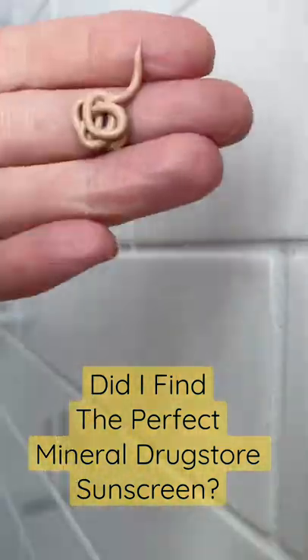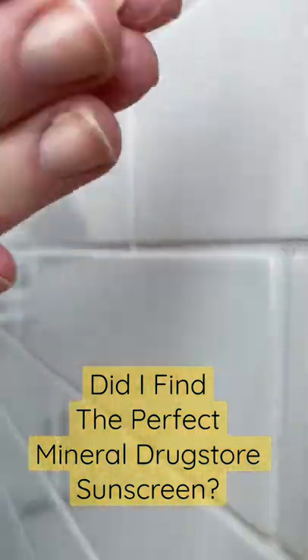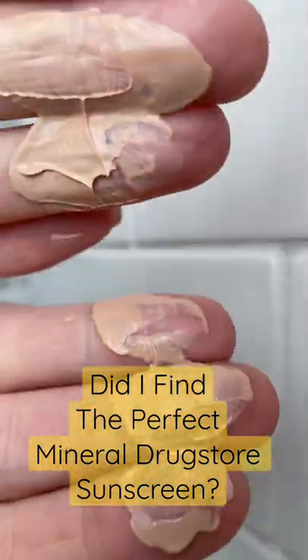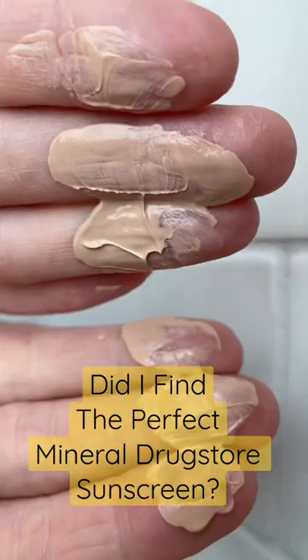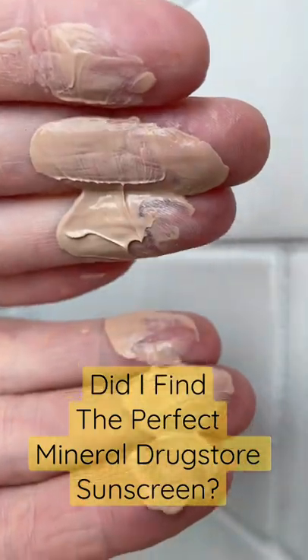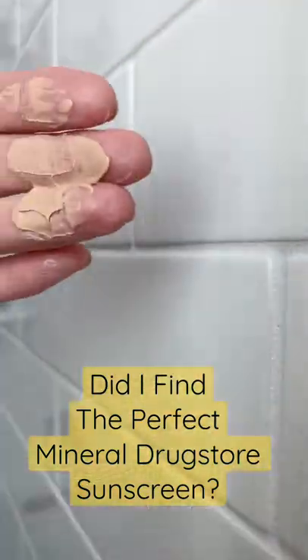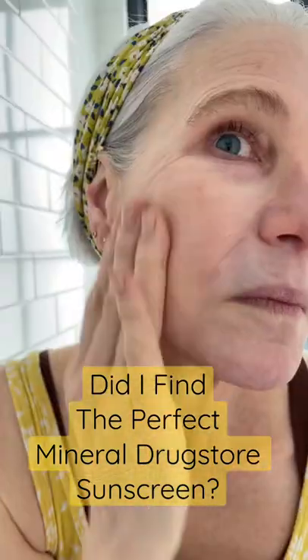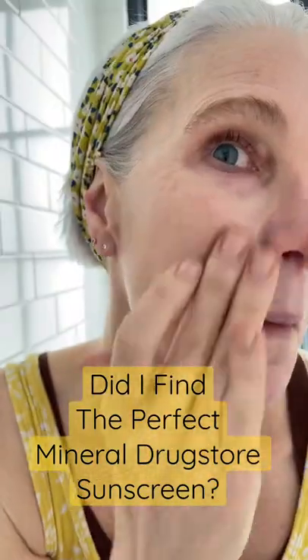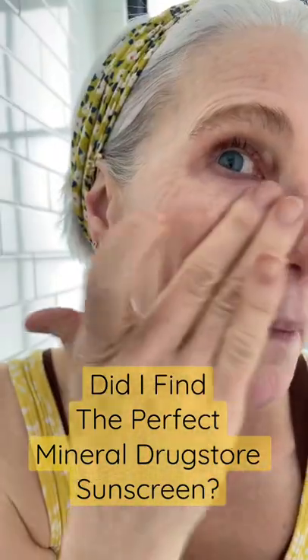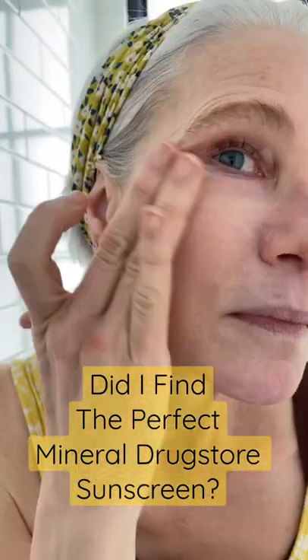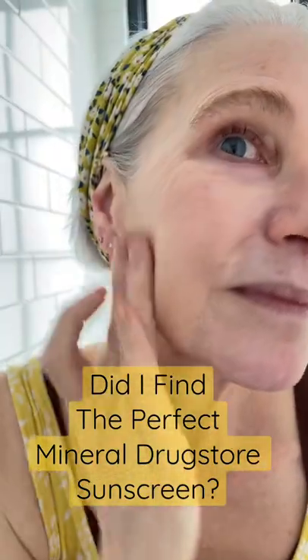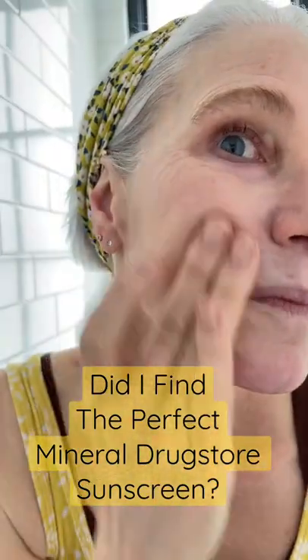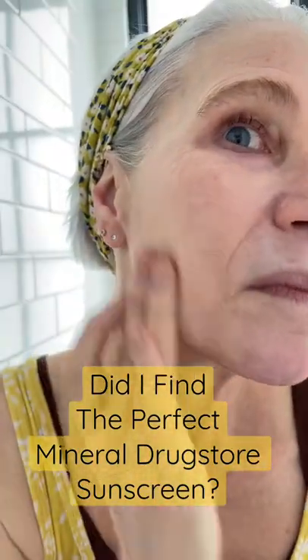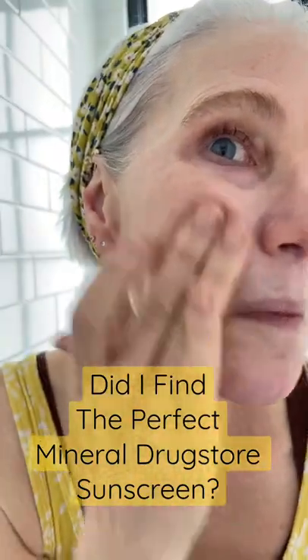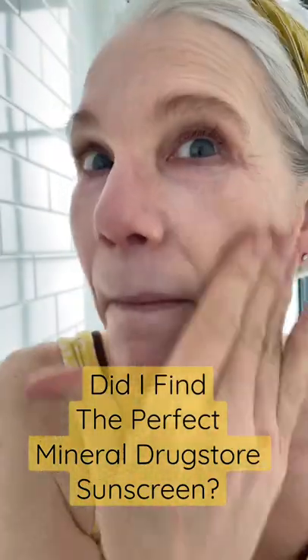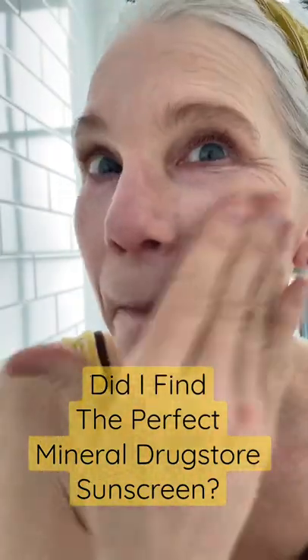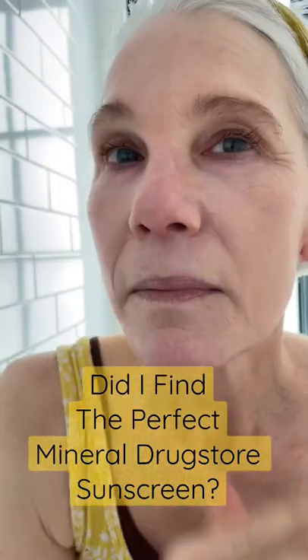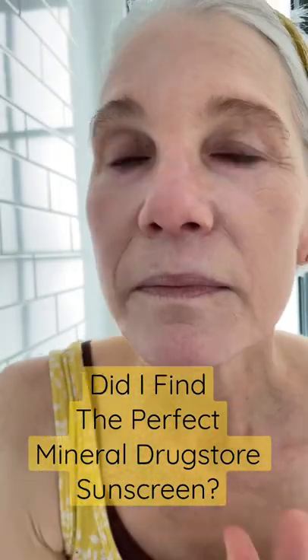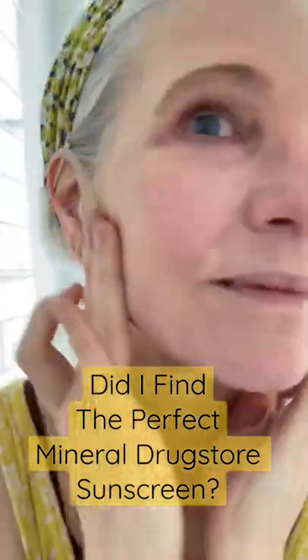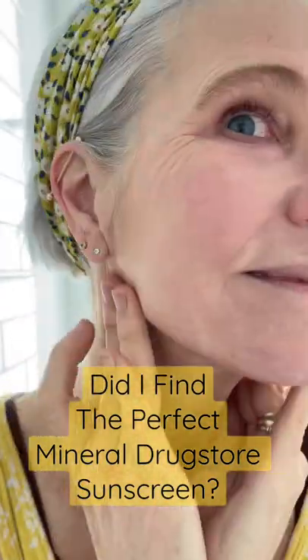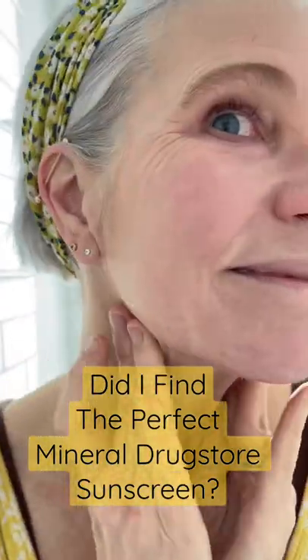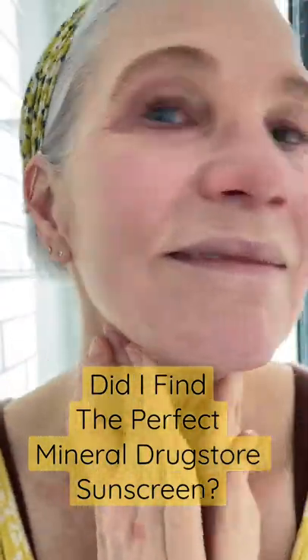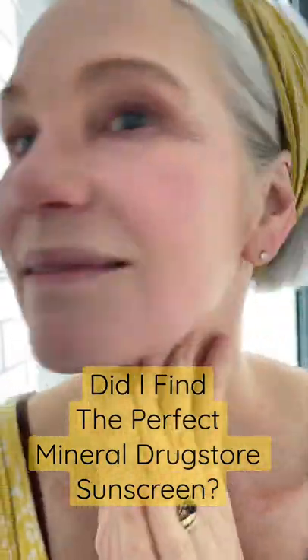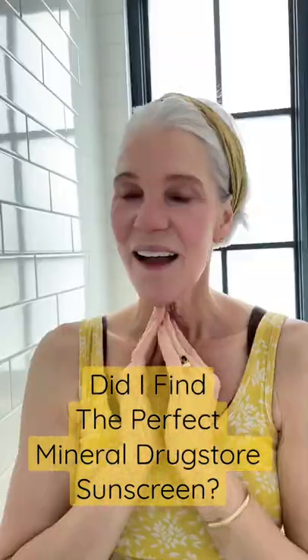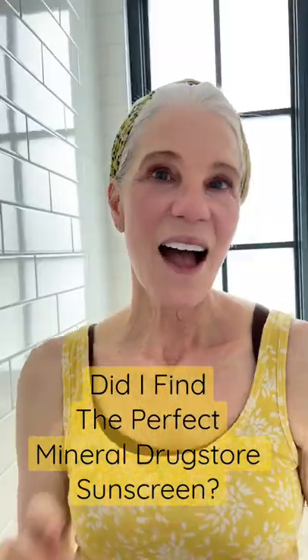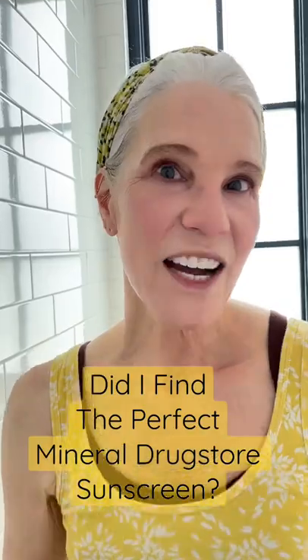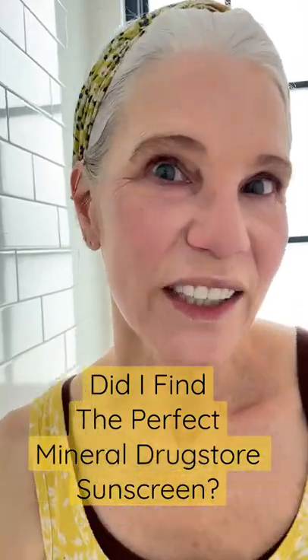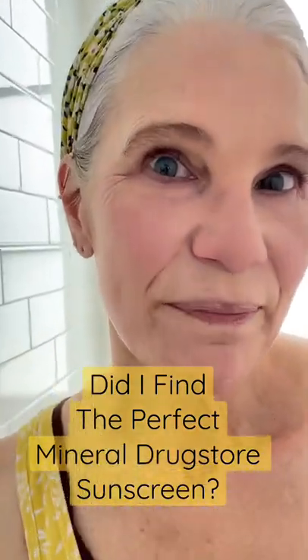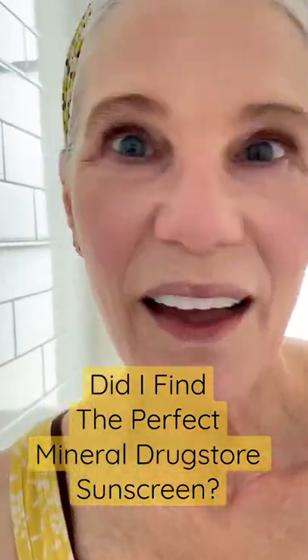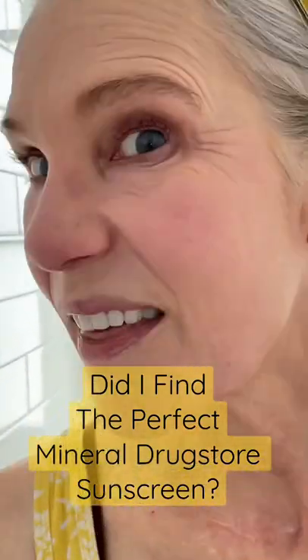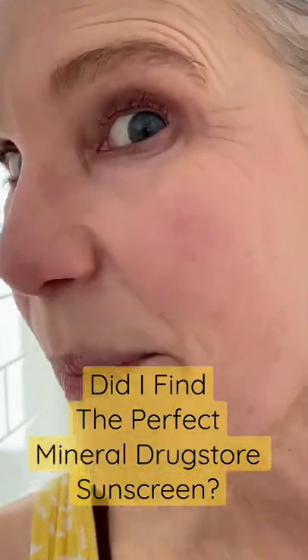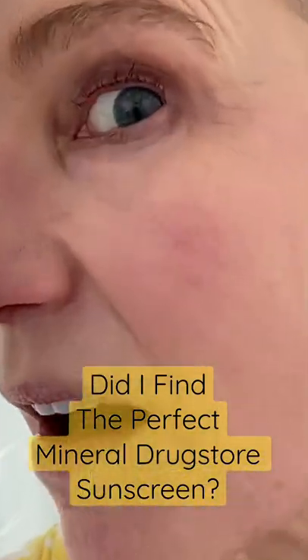This sunscreen is super creamy, matches my skin tone perfectly, and goes on like a dream. Actually, I think I'm in love.